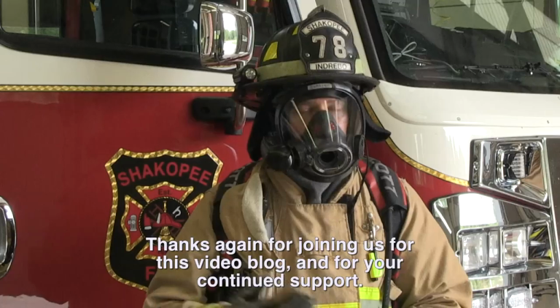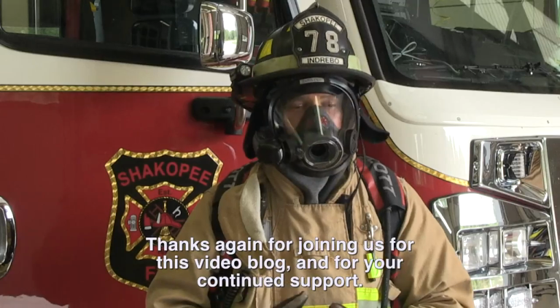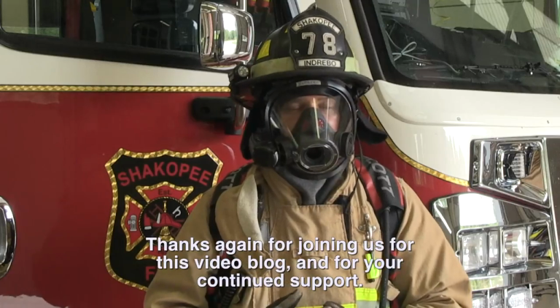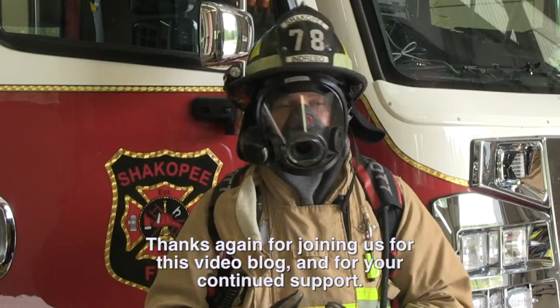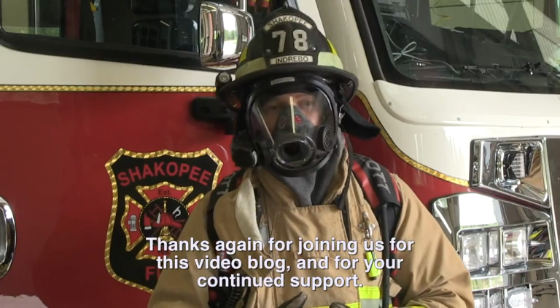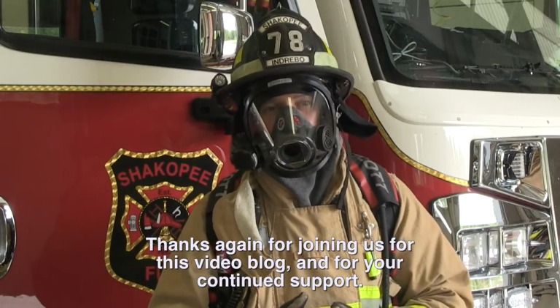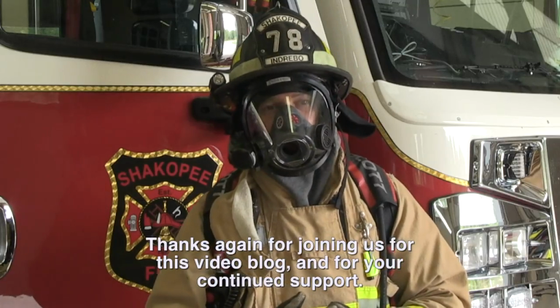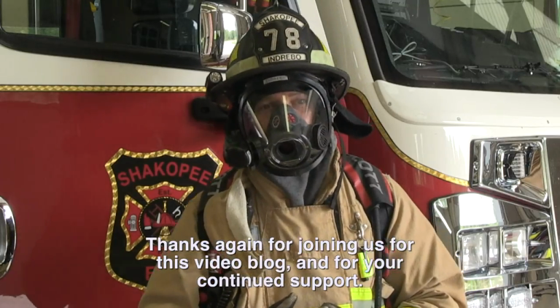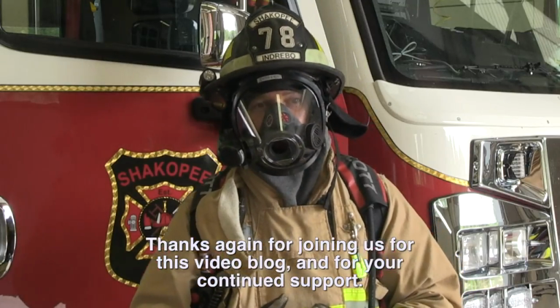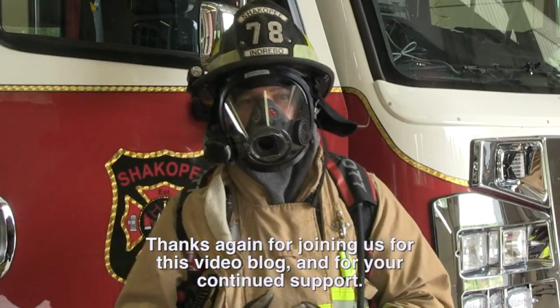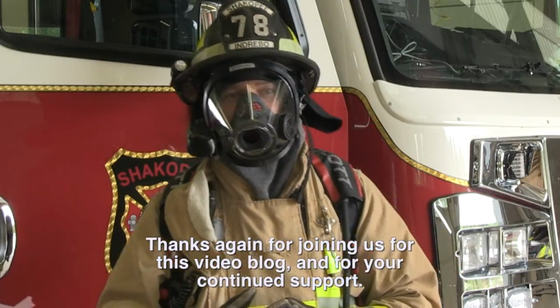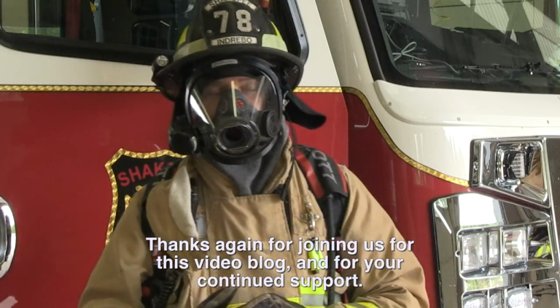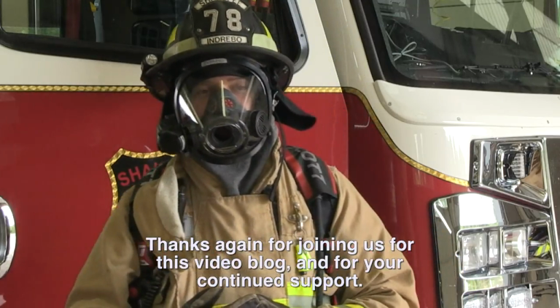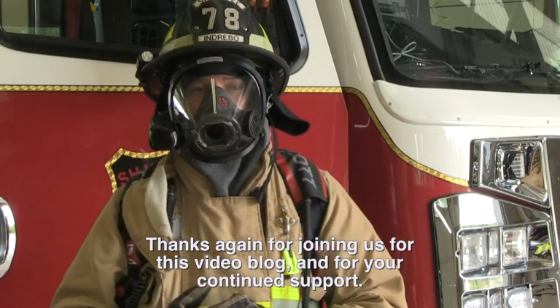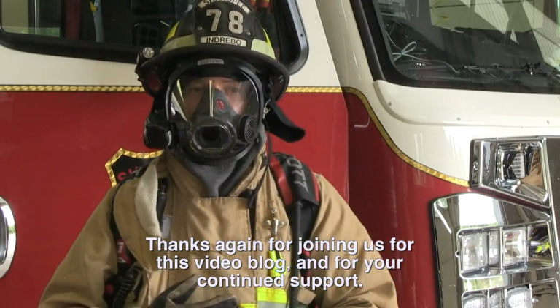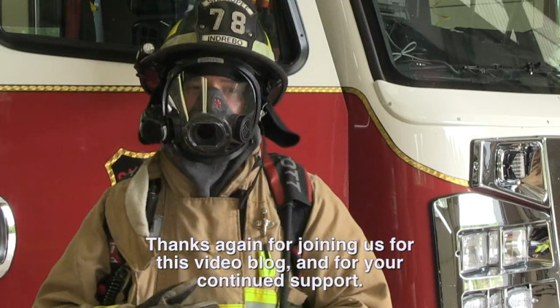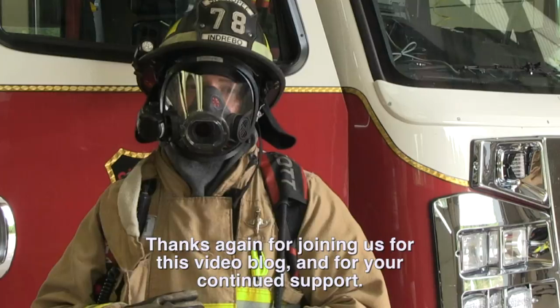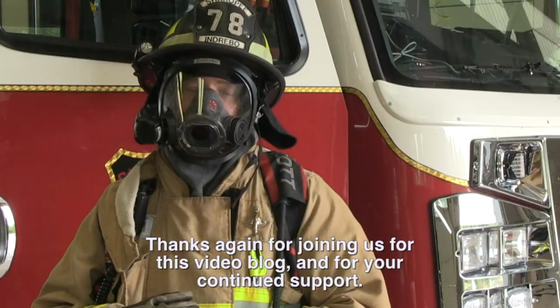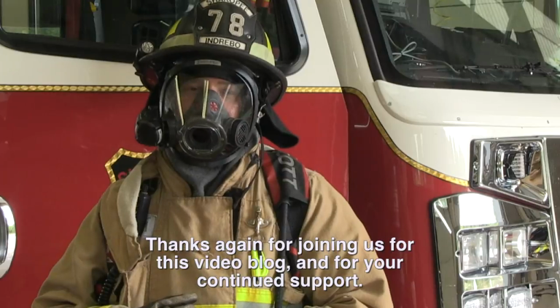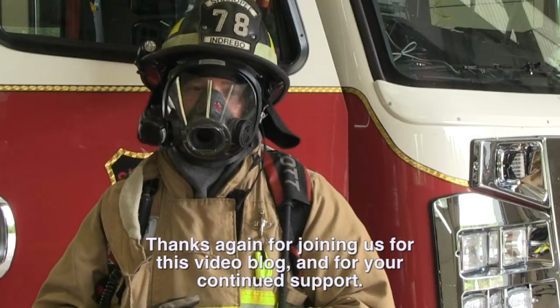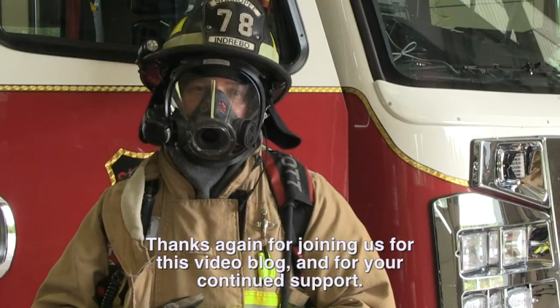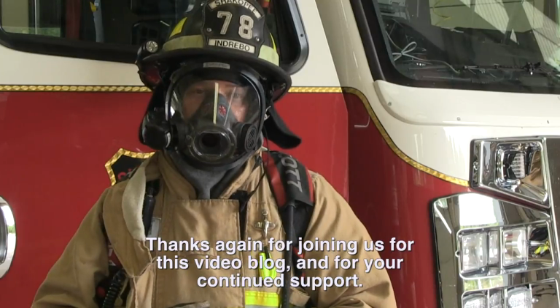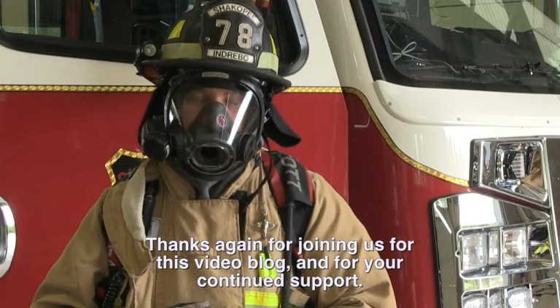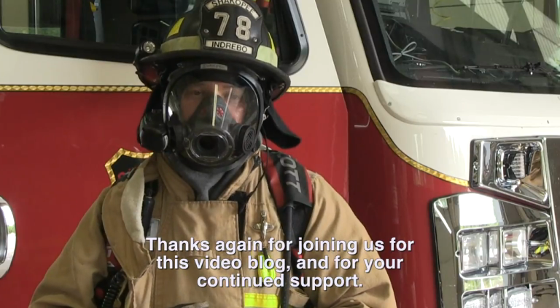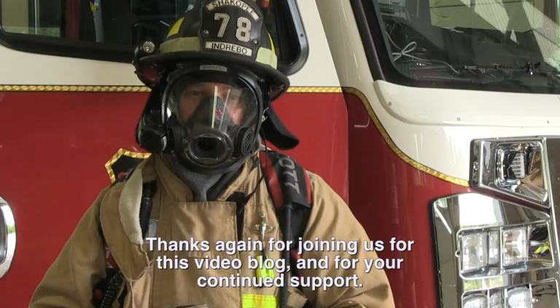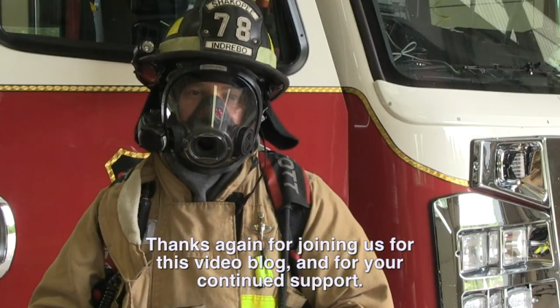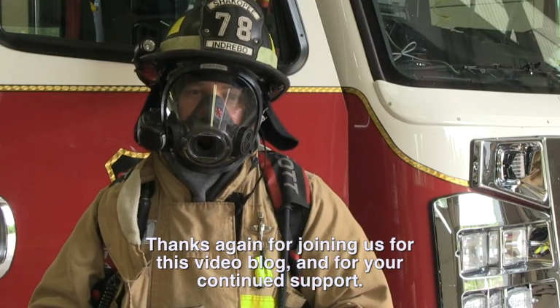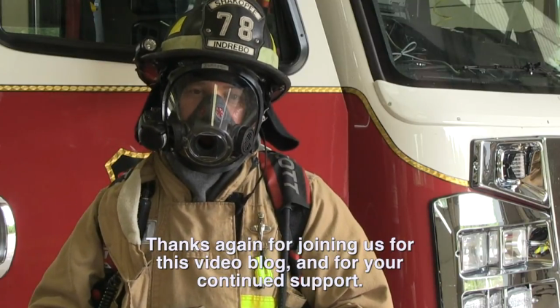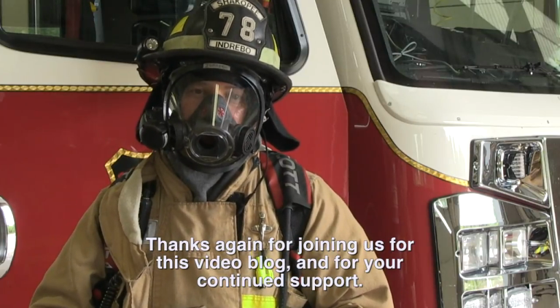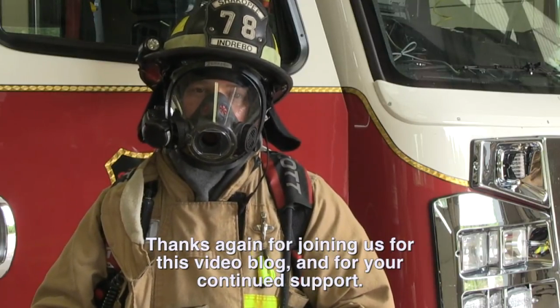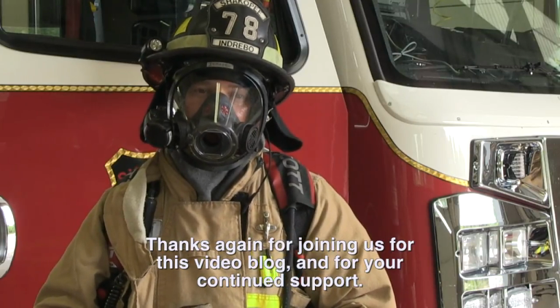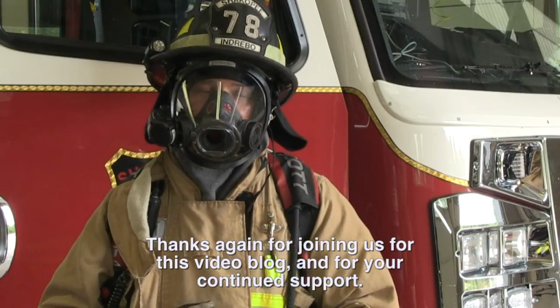Thanks again for joining us for this video blog, and thank you for your continued support.